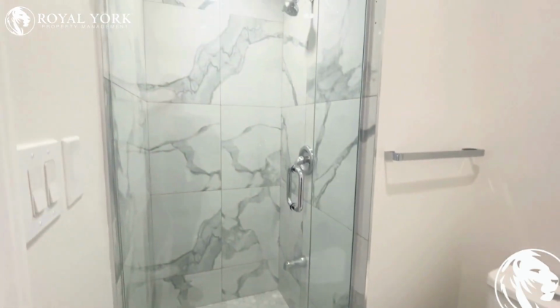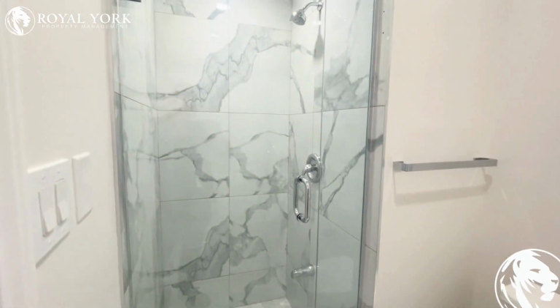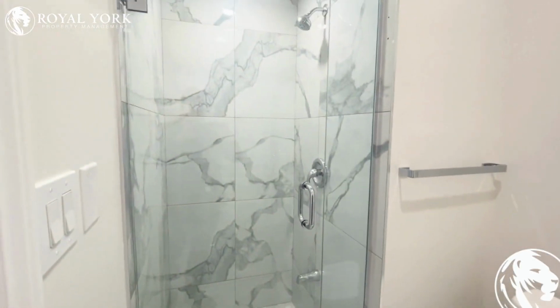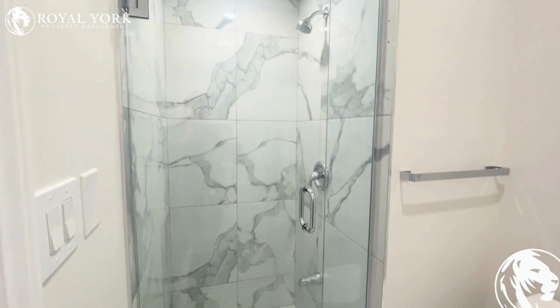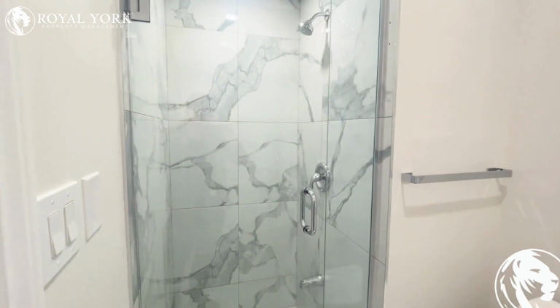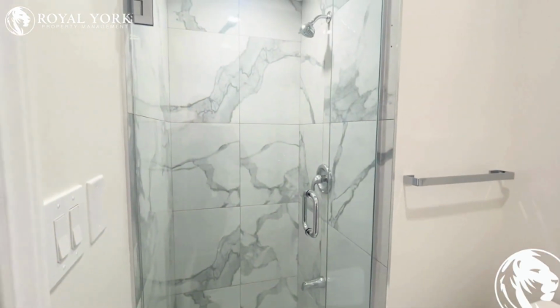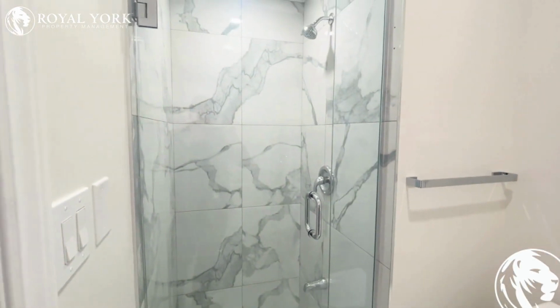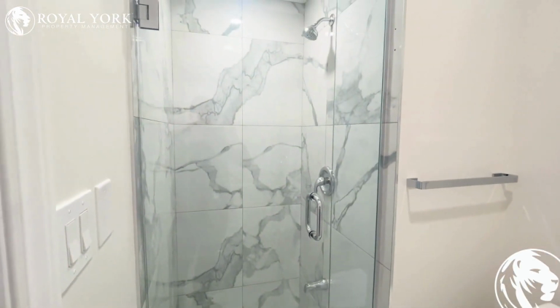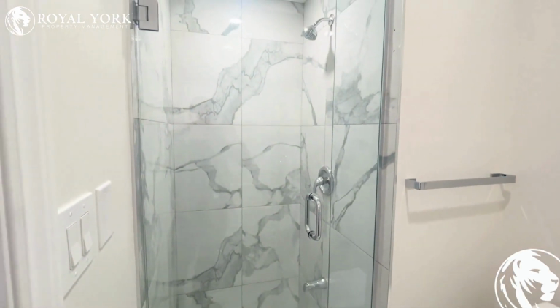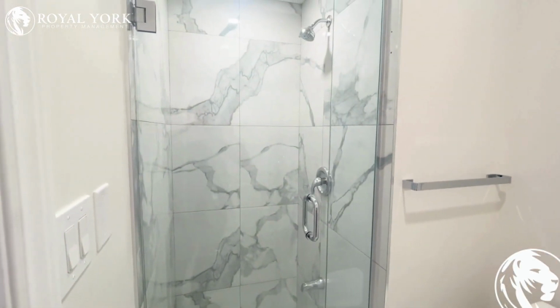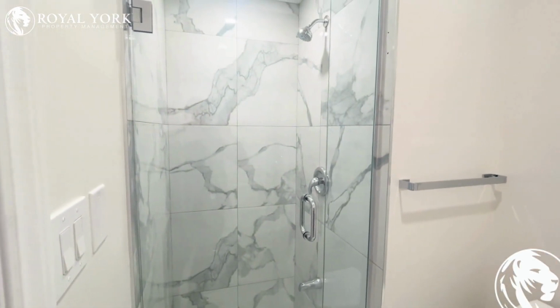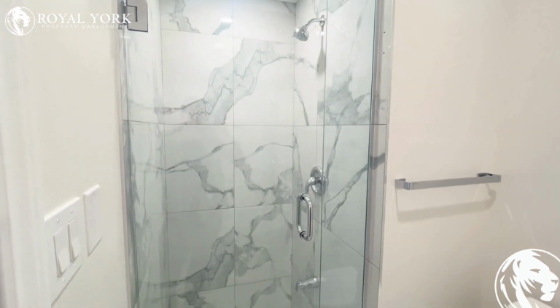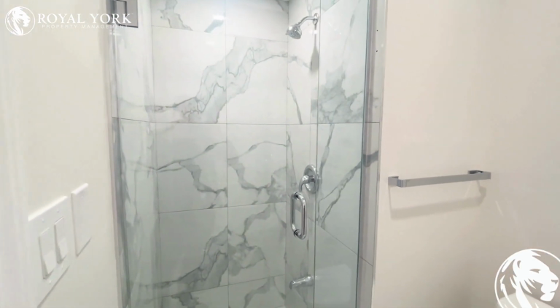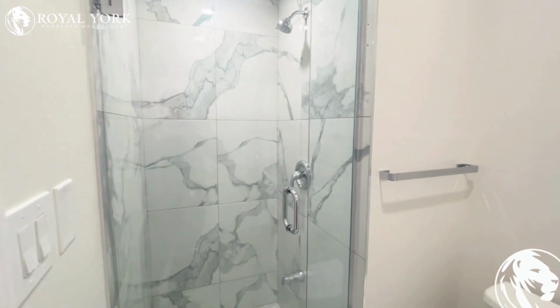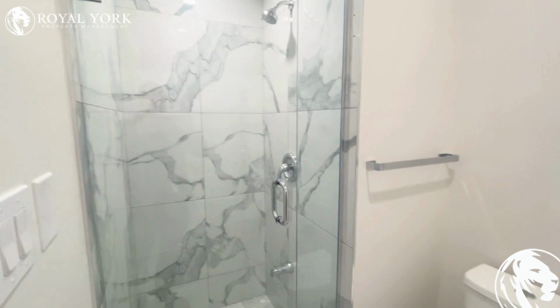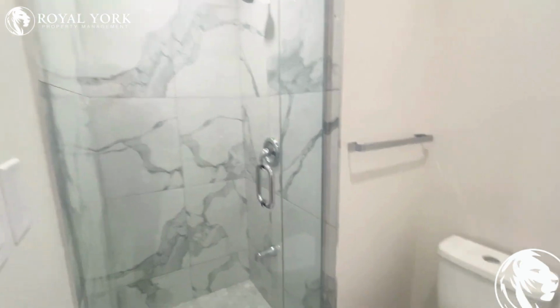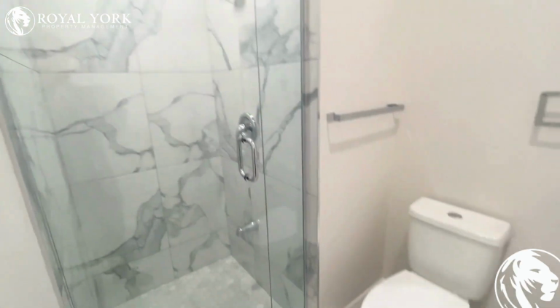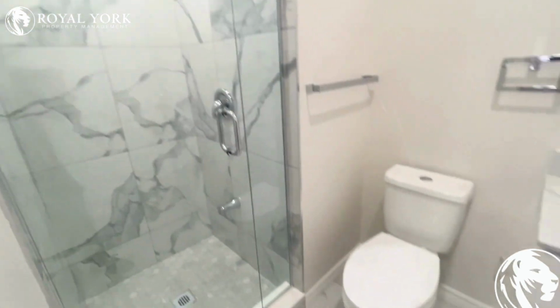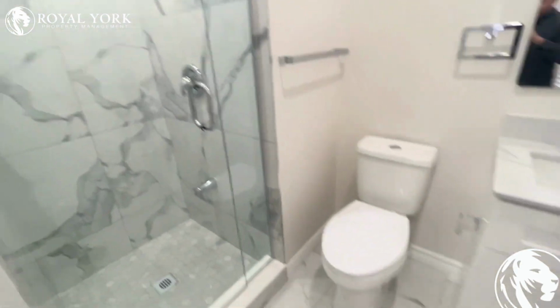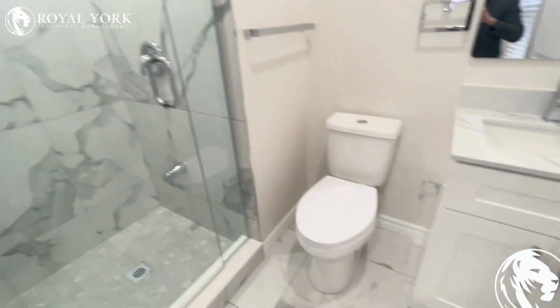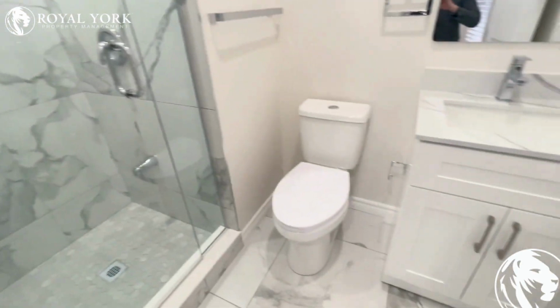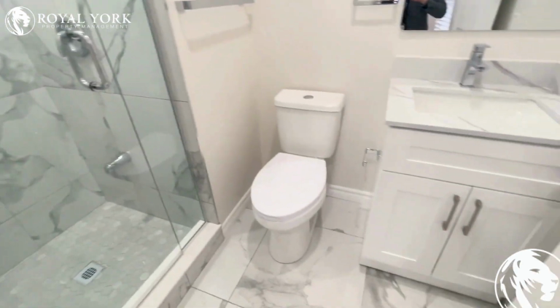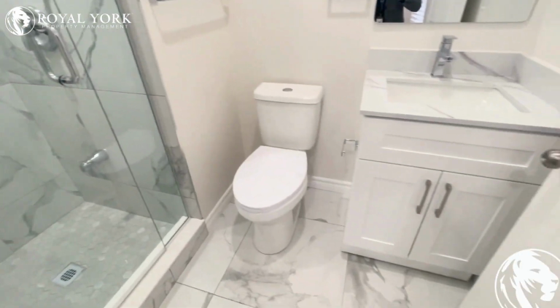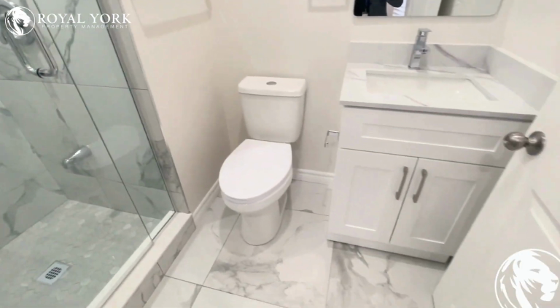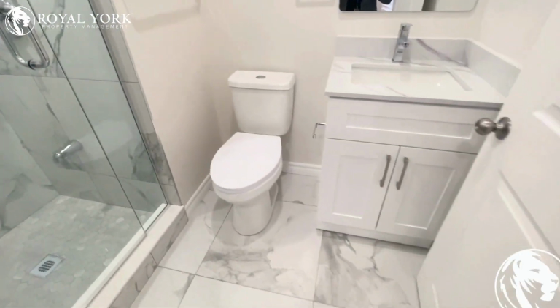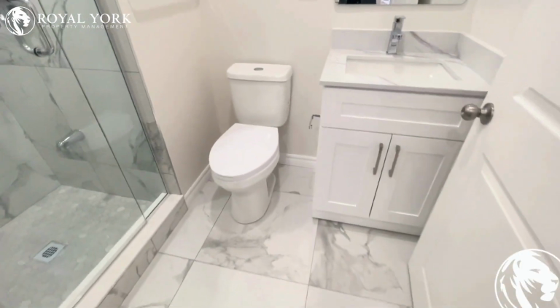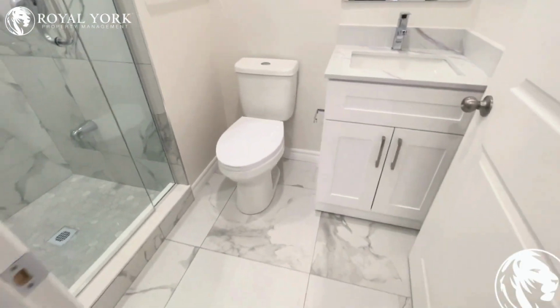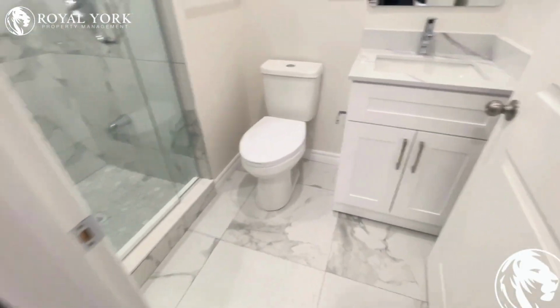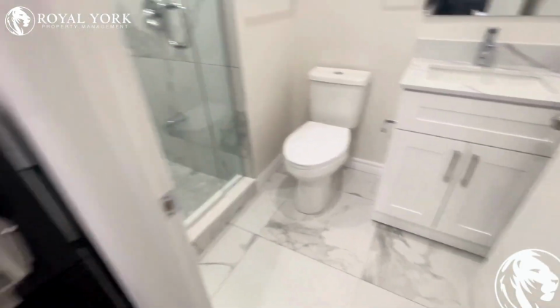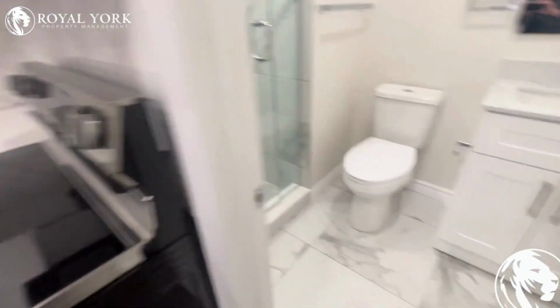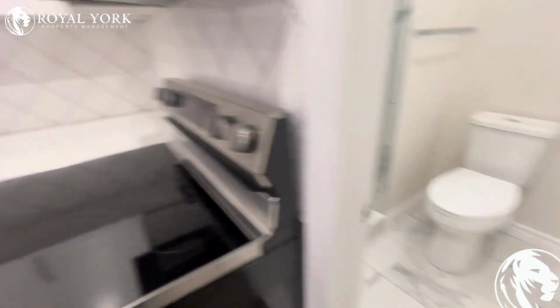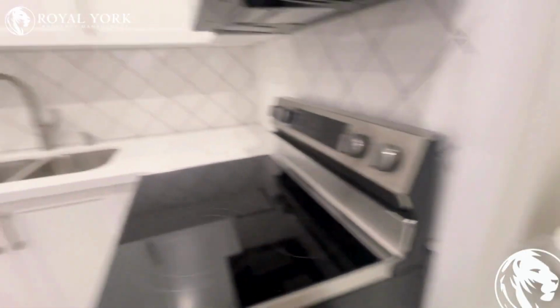Gorgeous tiled shower, very luxurious with a glassed-in door. All stone countertops even in the bathroom itself.